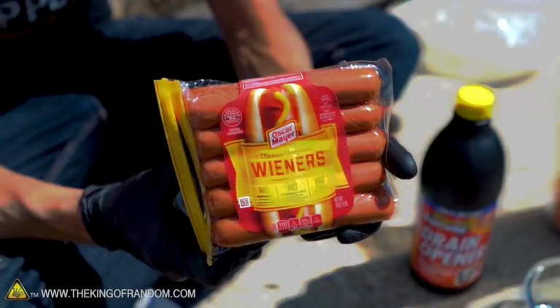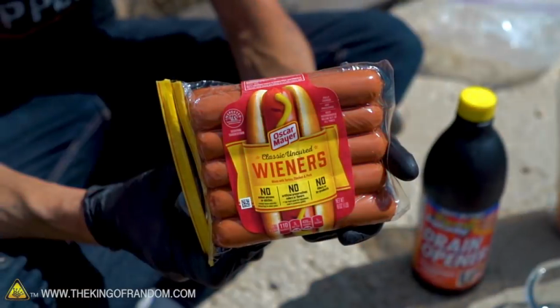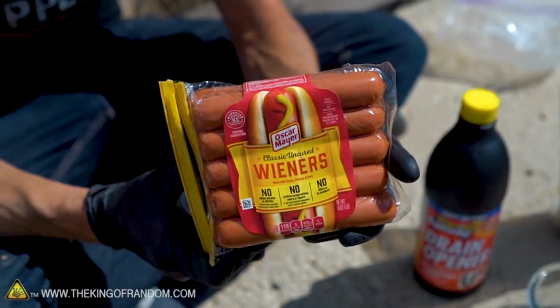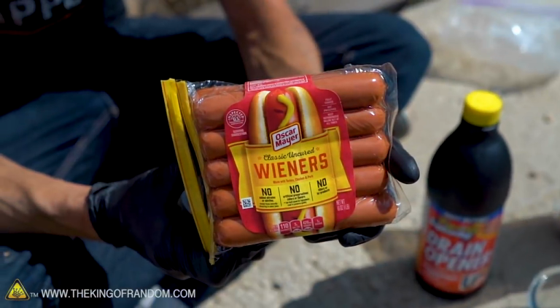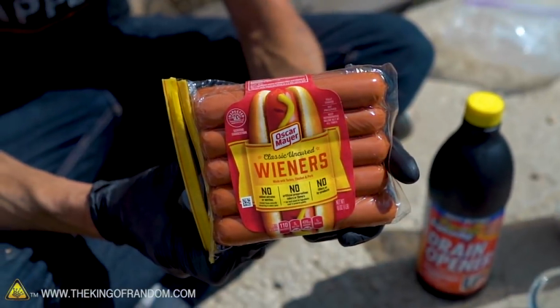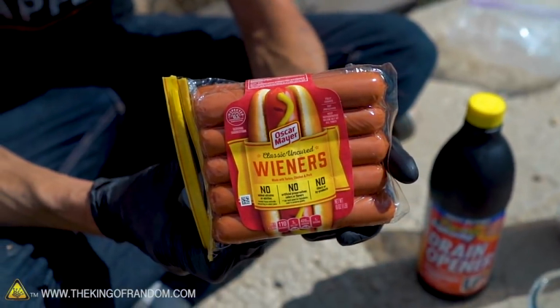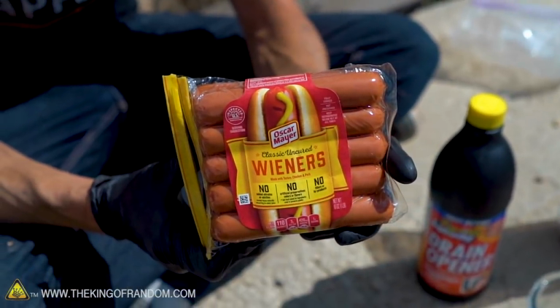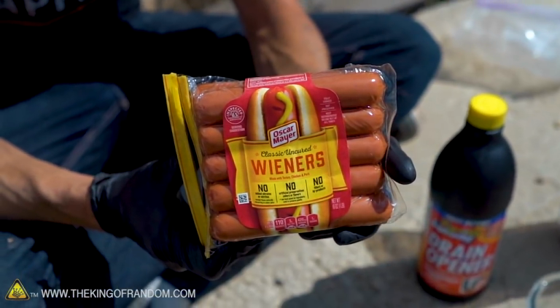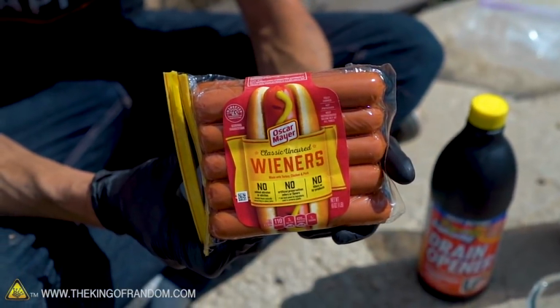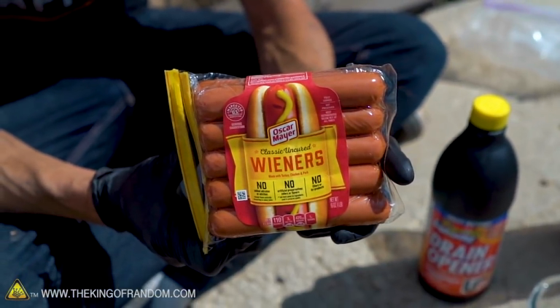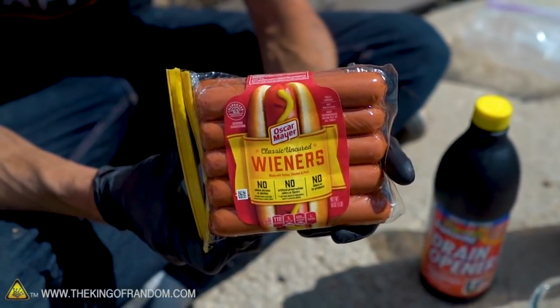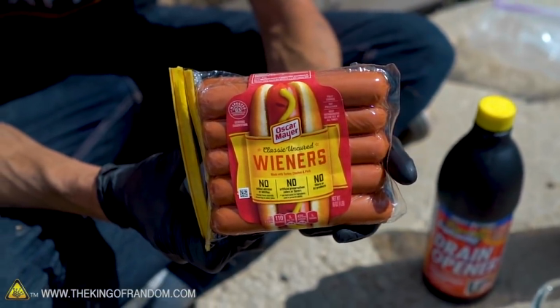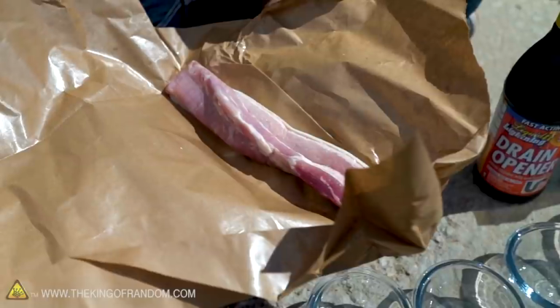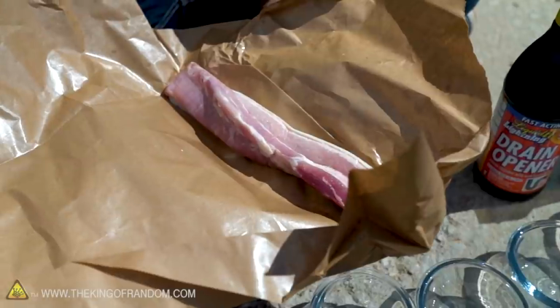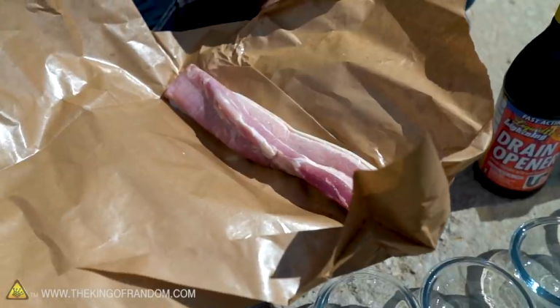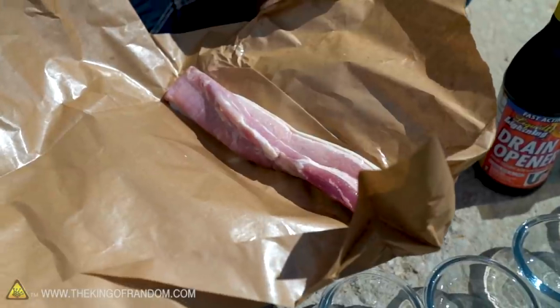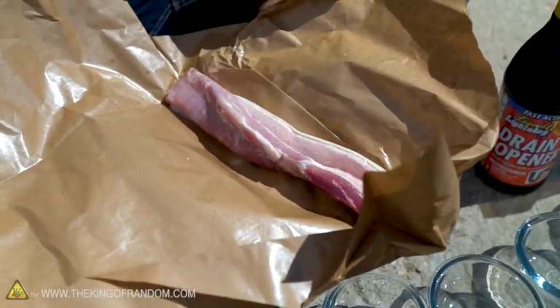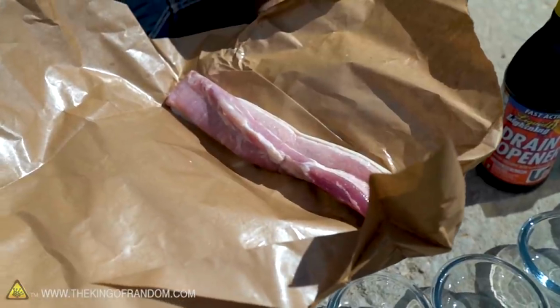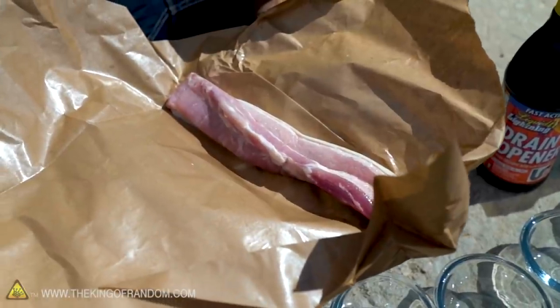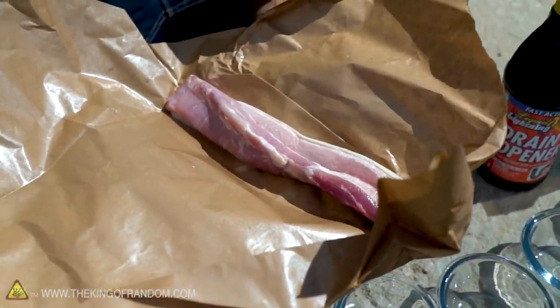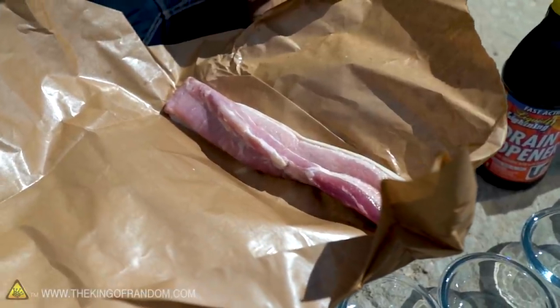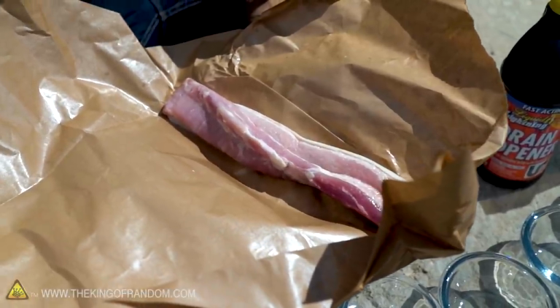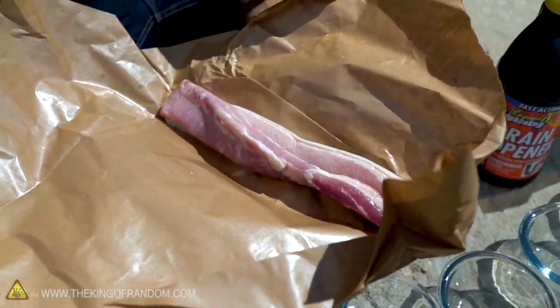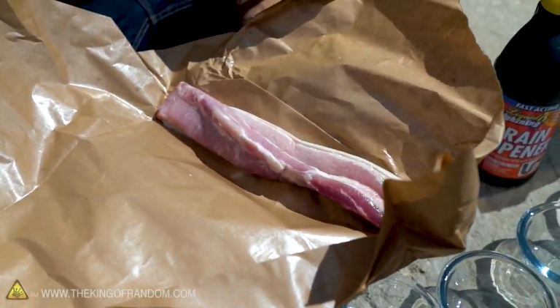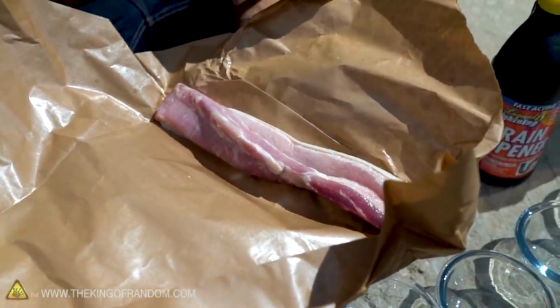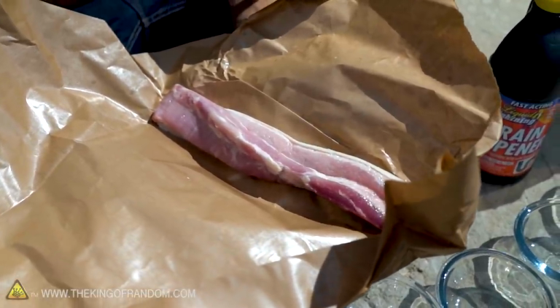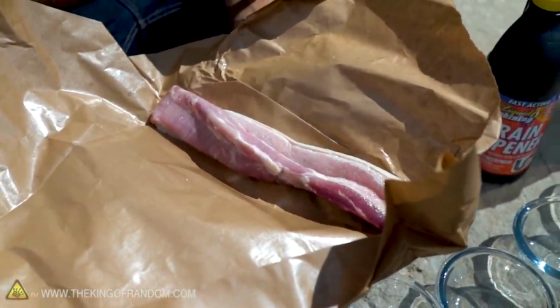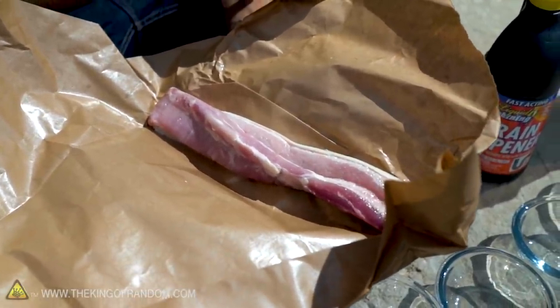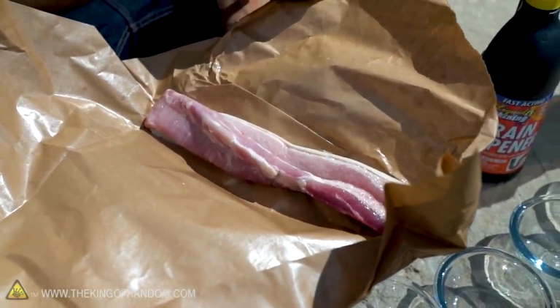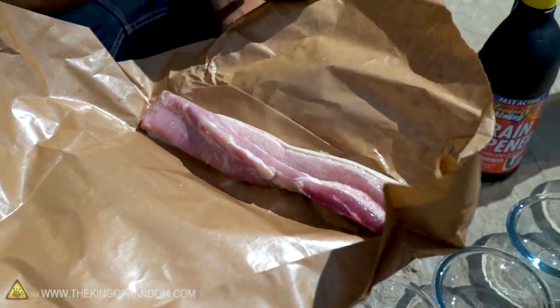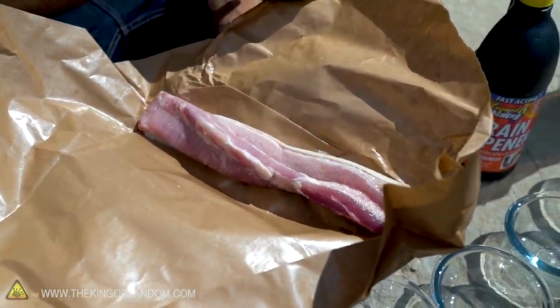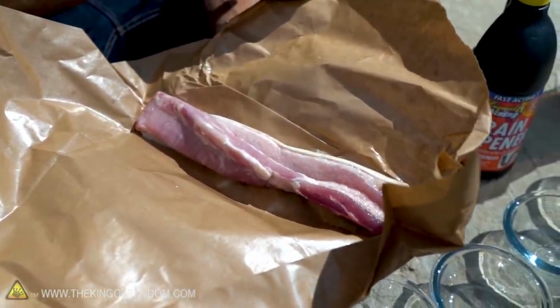I've got a hot dog and a little bit of pork belly and we're going to see what the acid does to those if we just let it sit in it for a while.